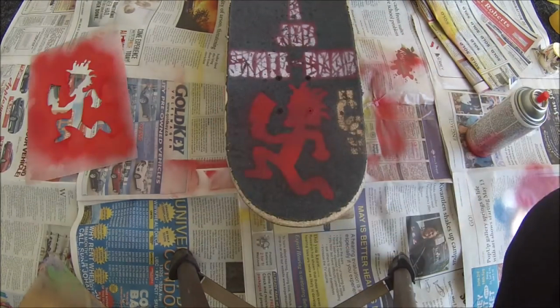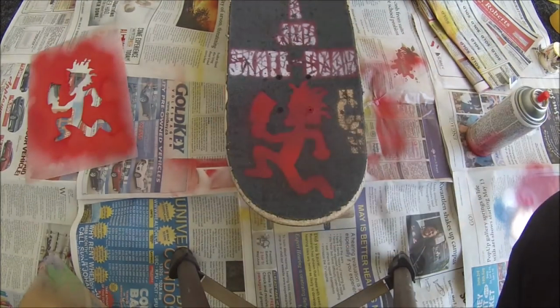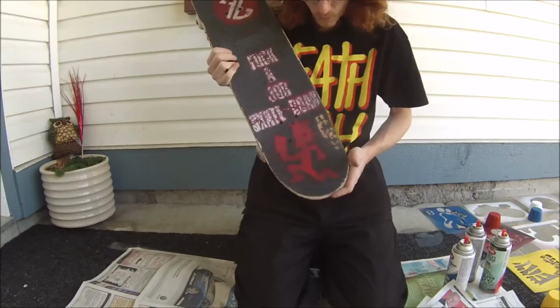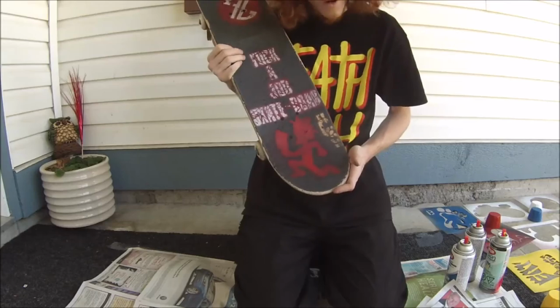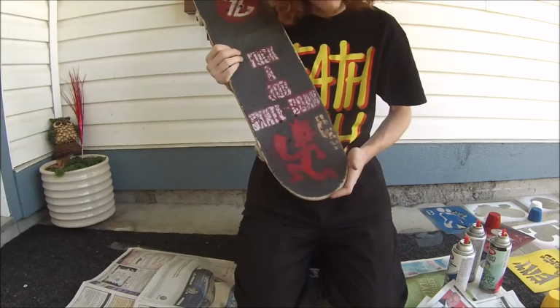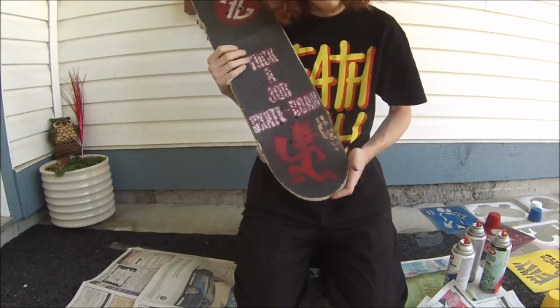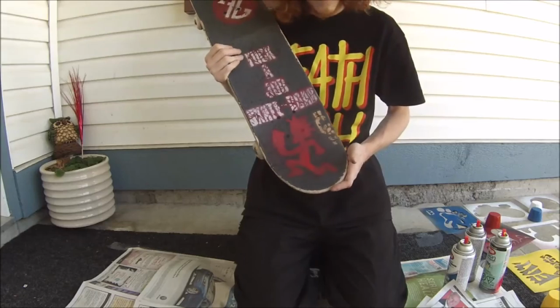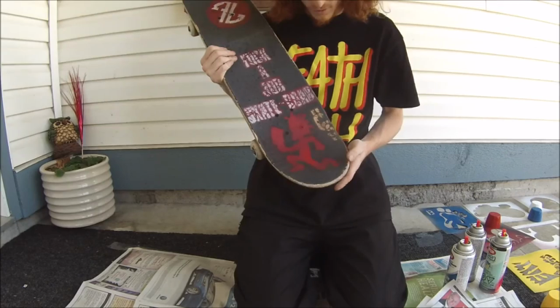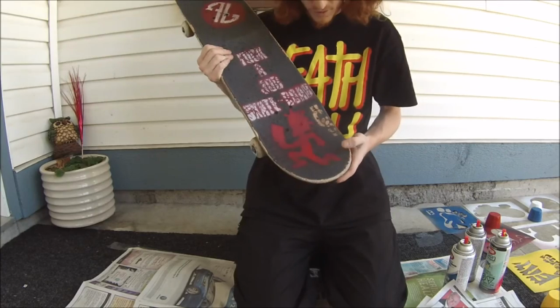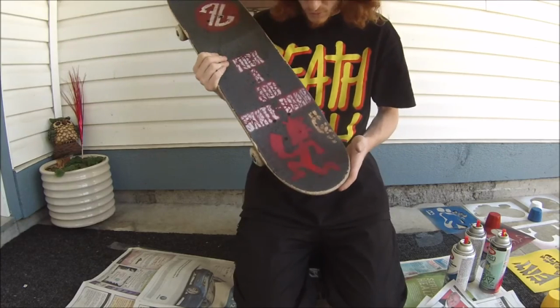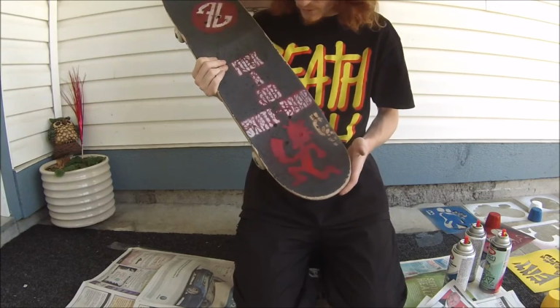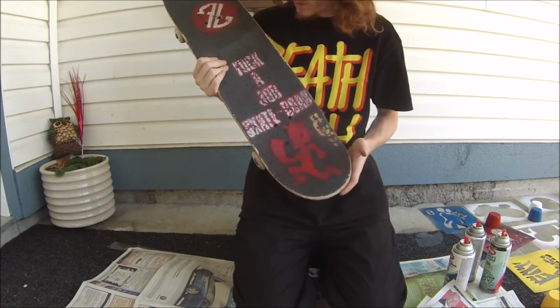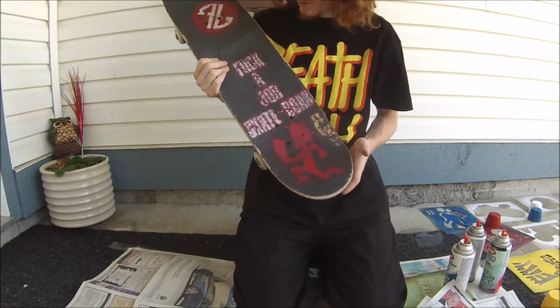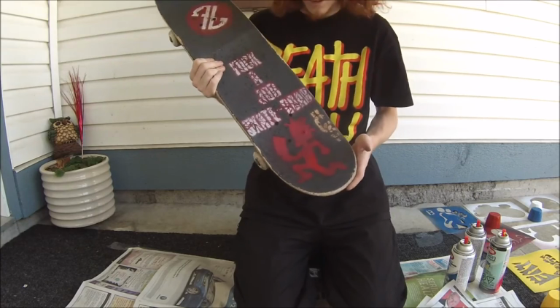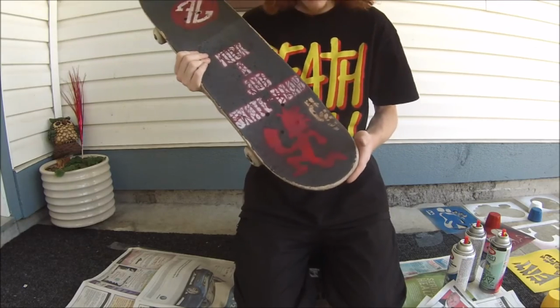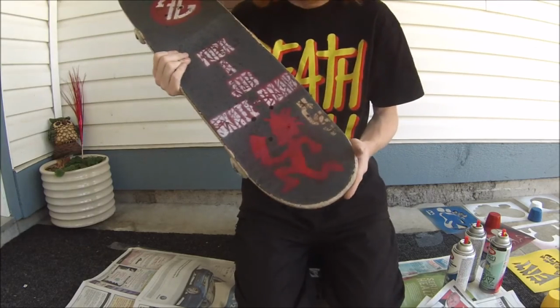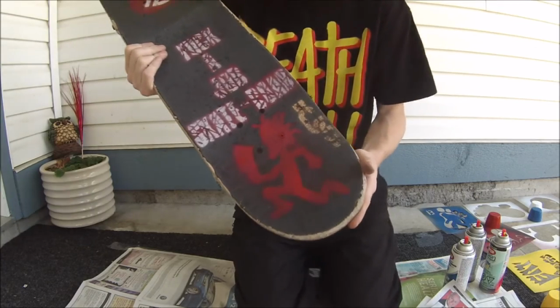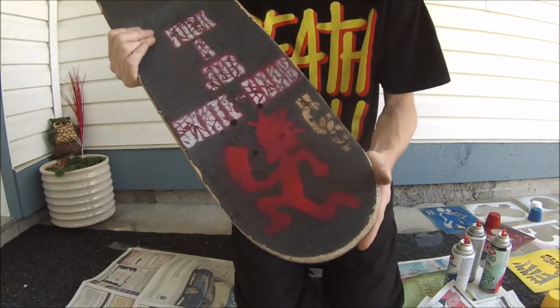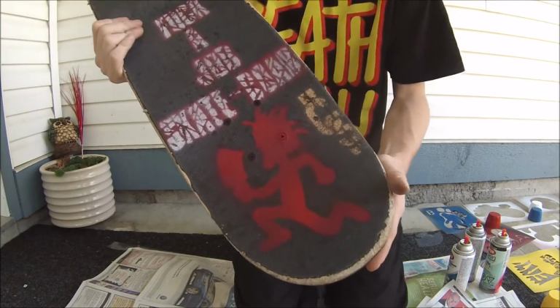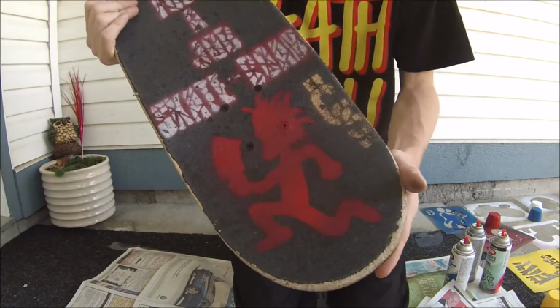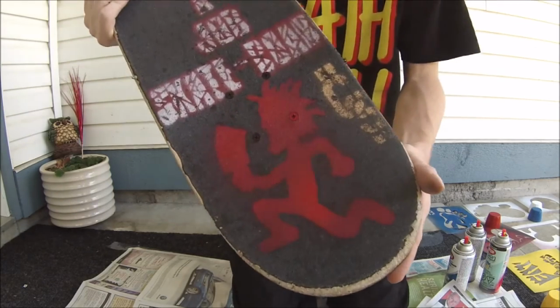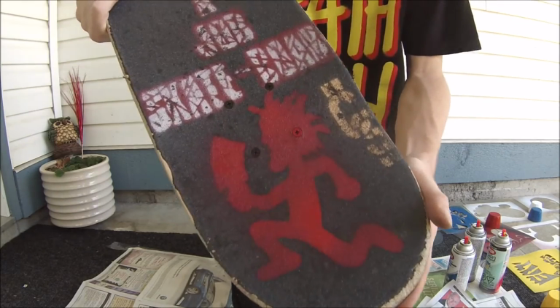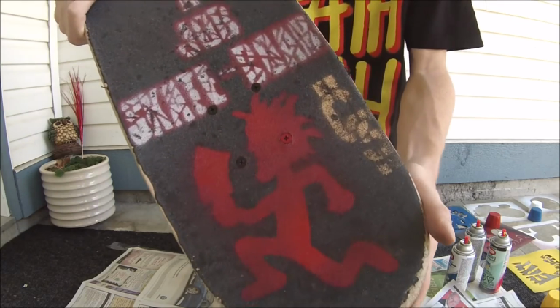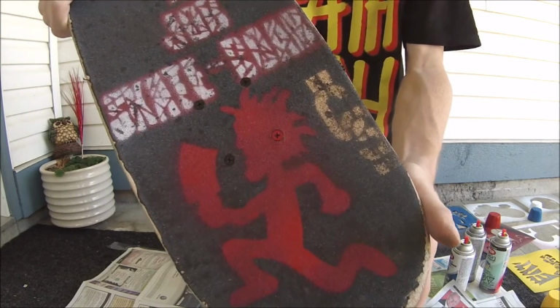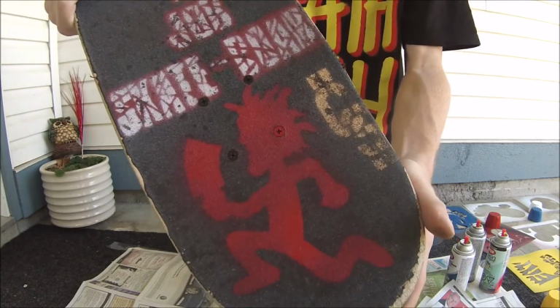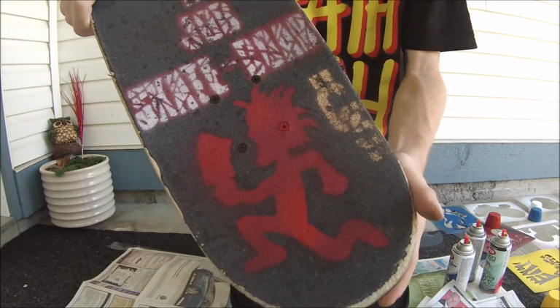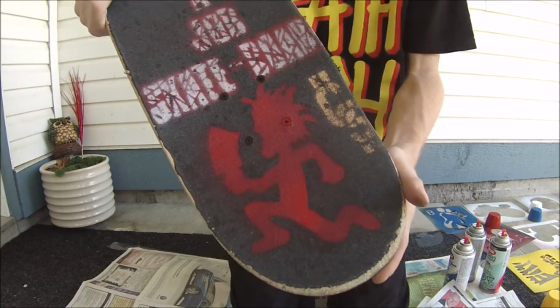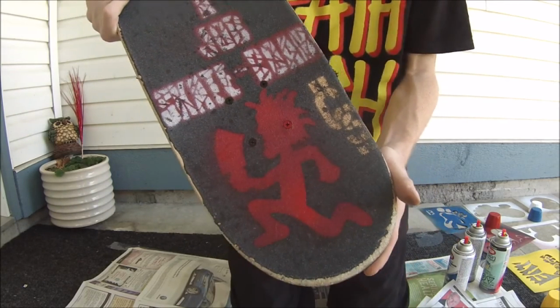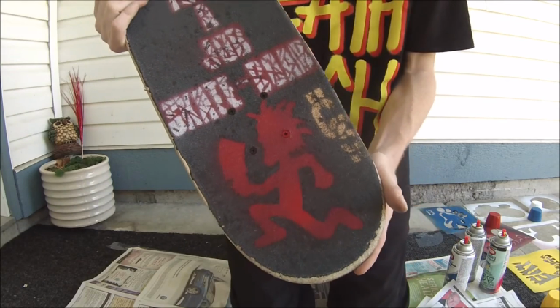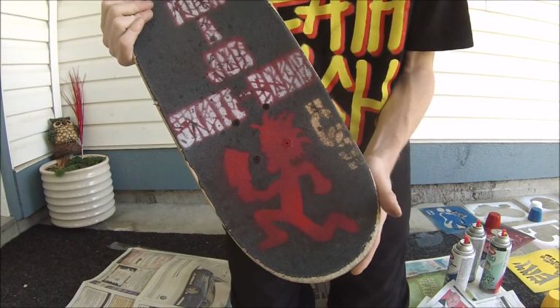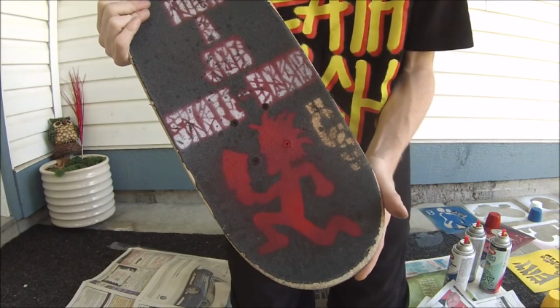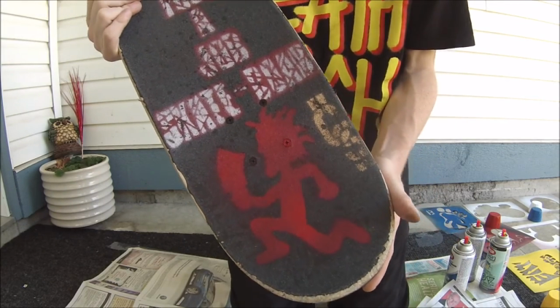Wow, that looks really sick. Look at that — that is so dope.